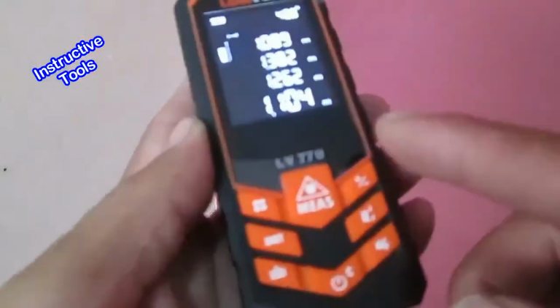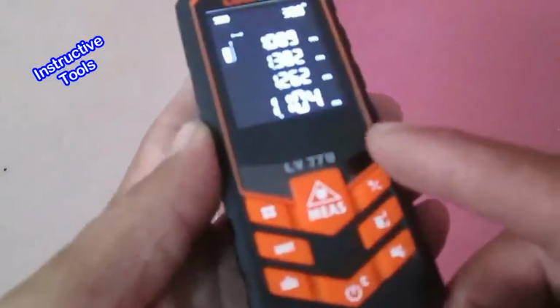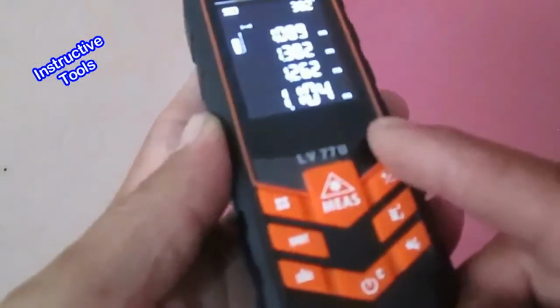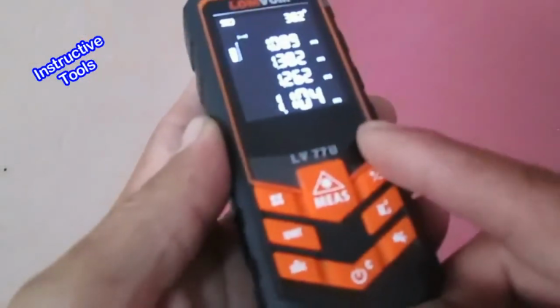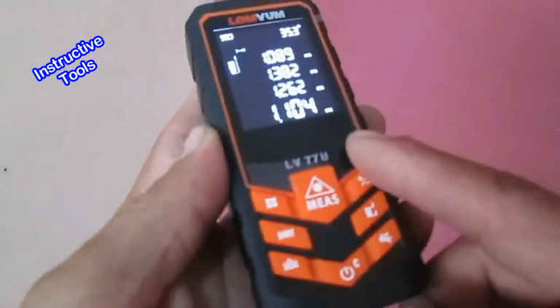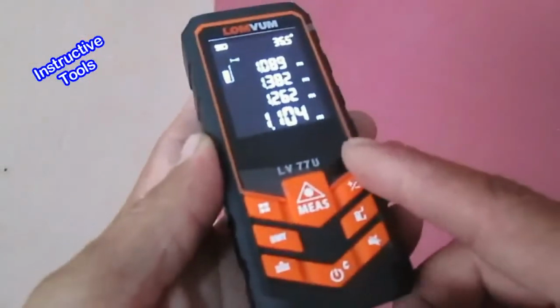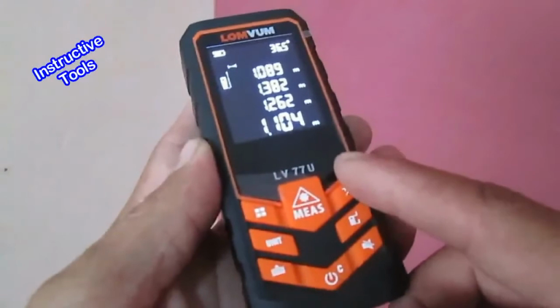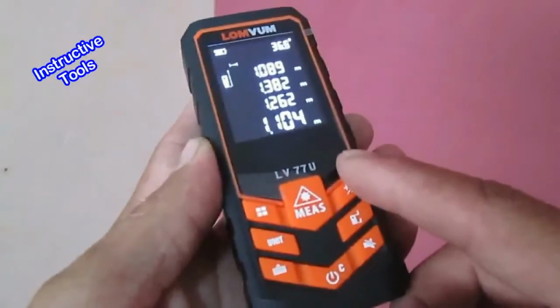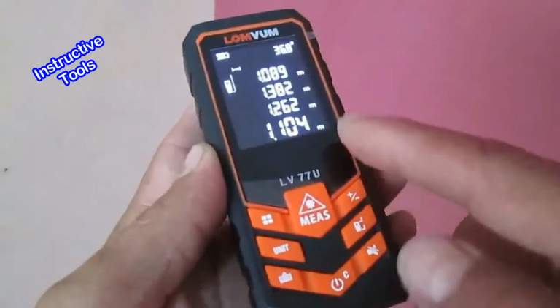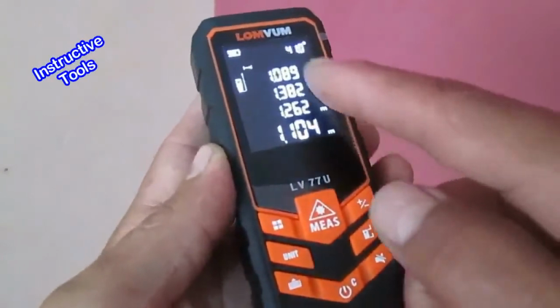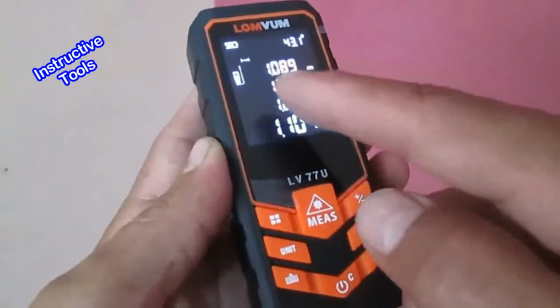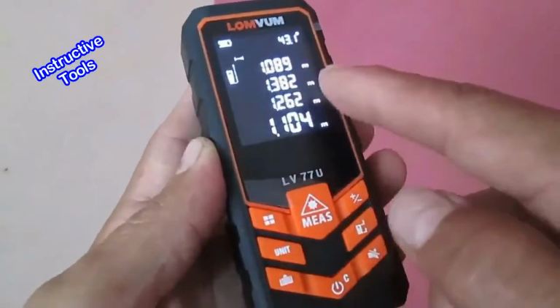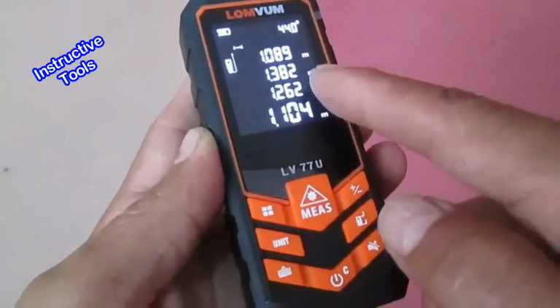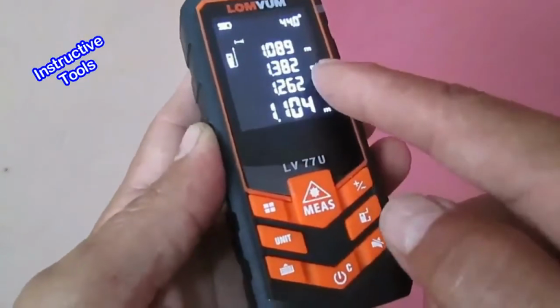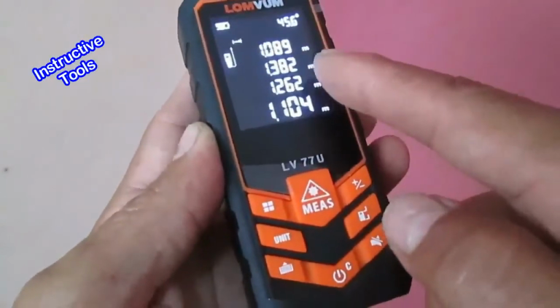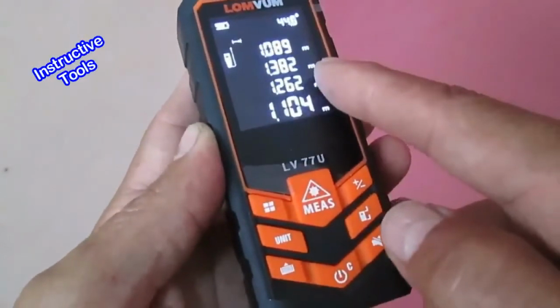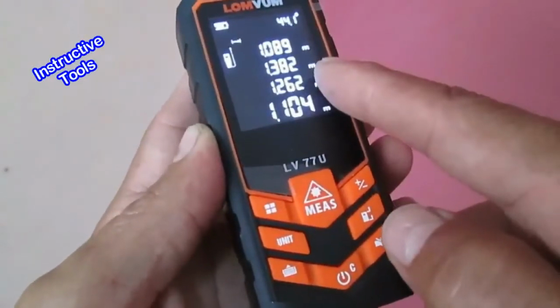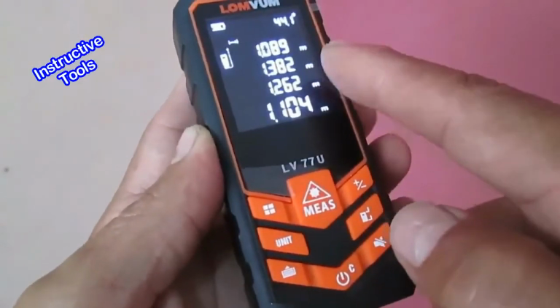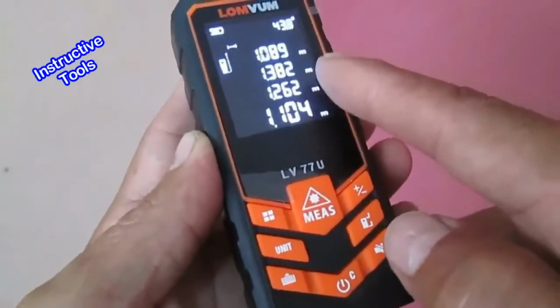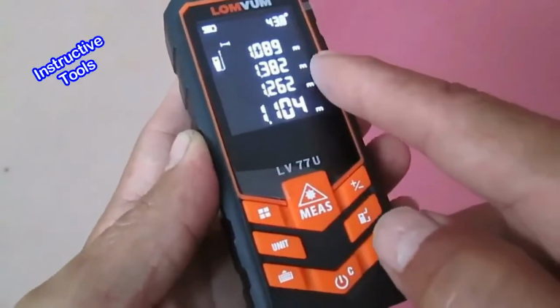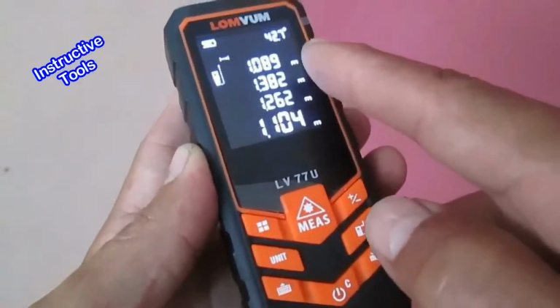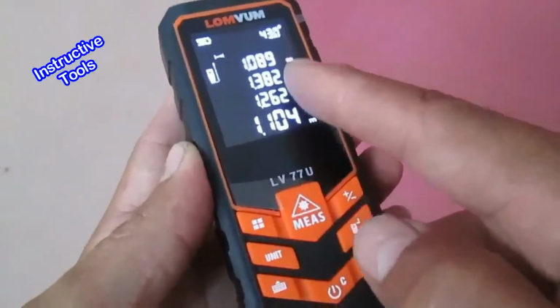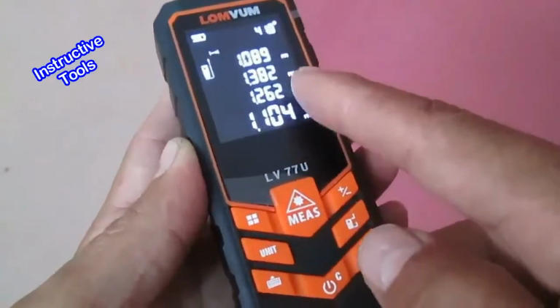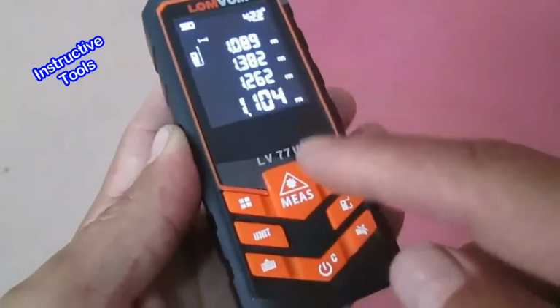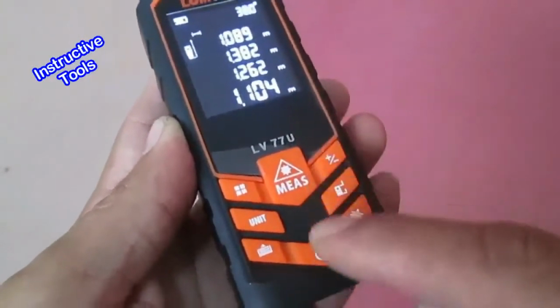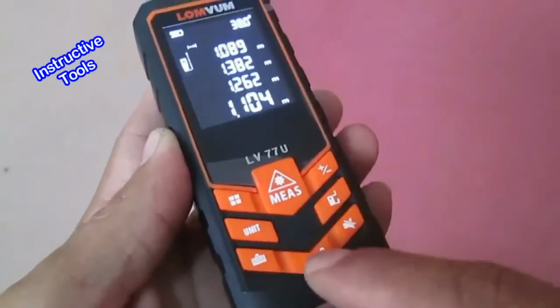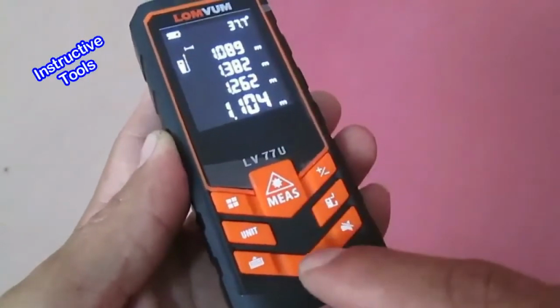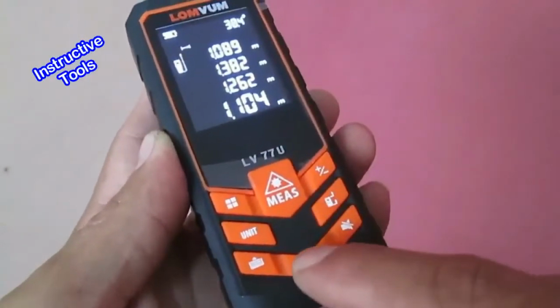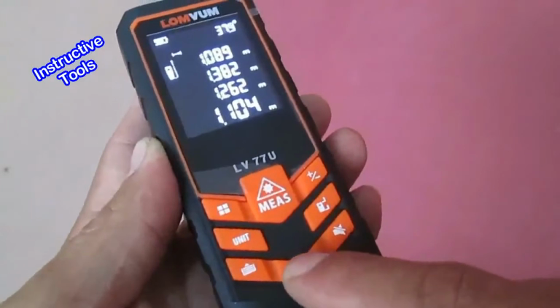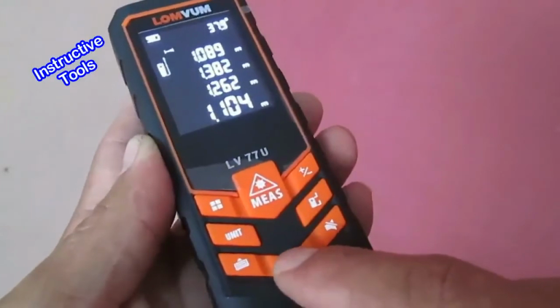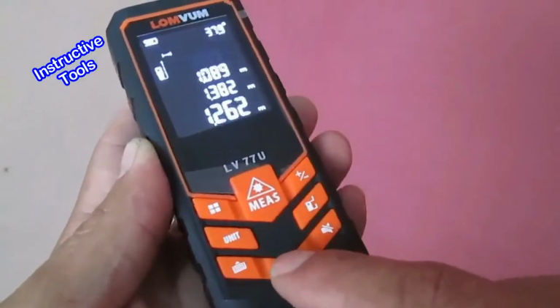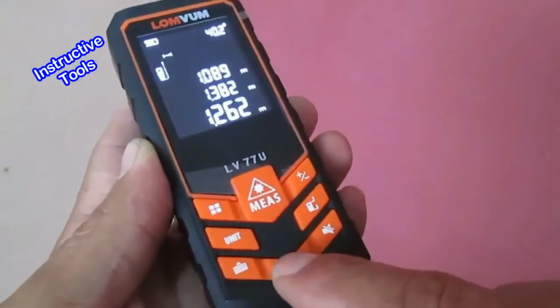Para limpiar la pantalla, presionamos el botón de encendido rápidamente.